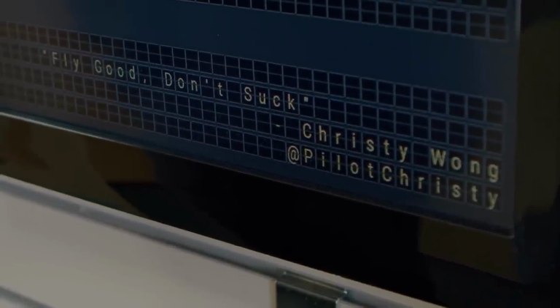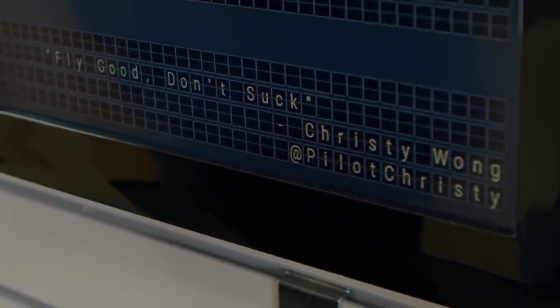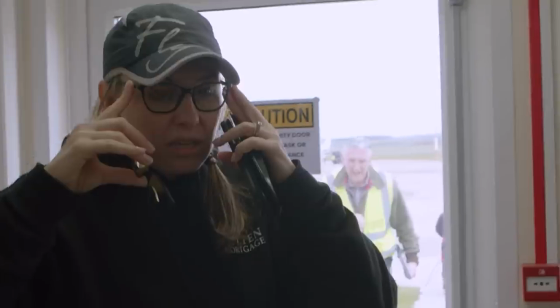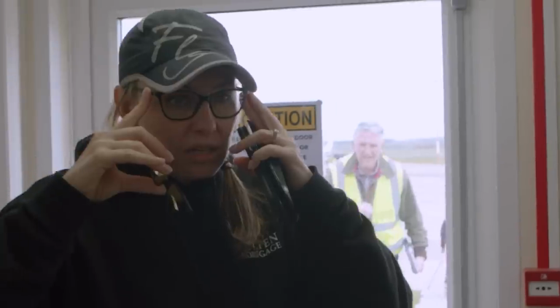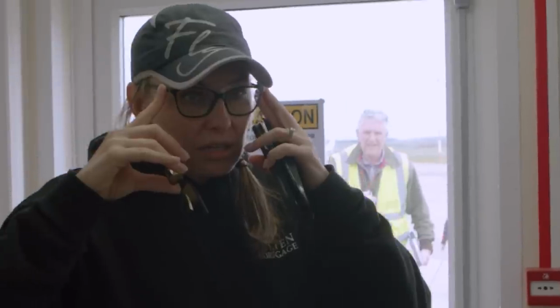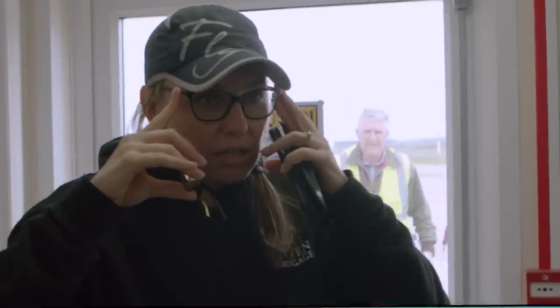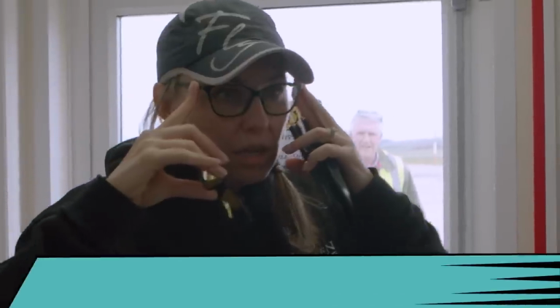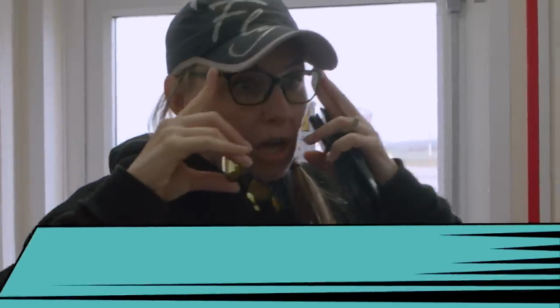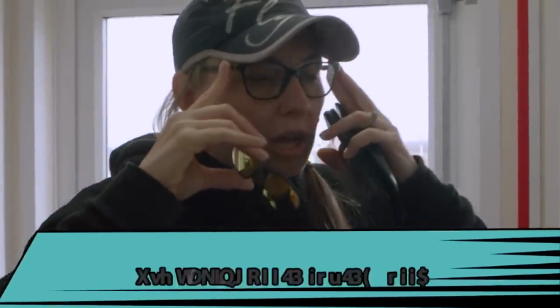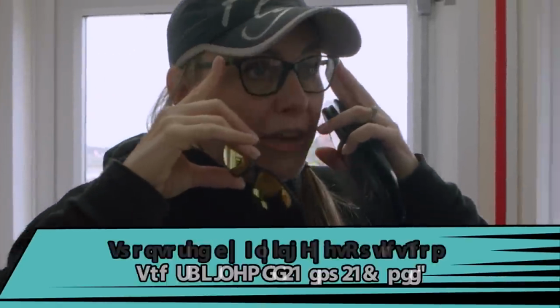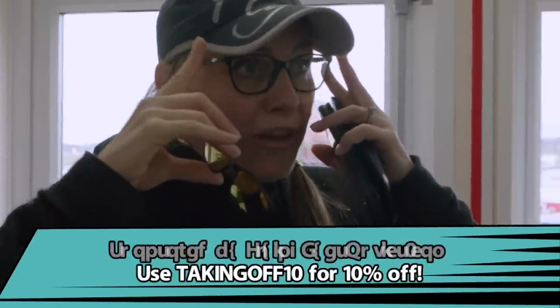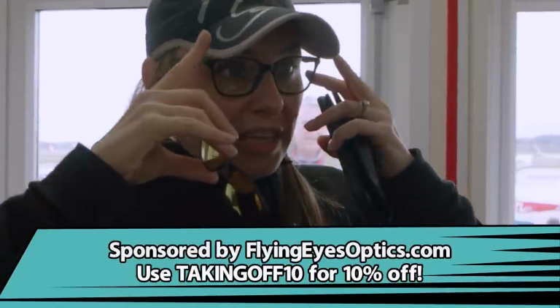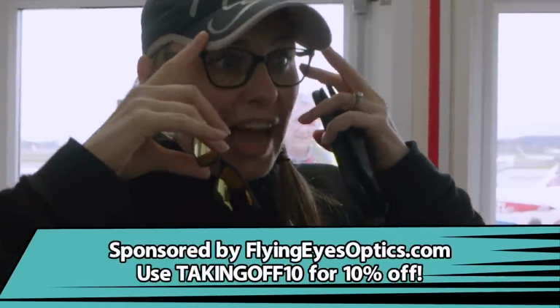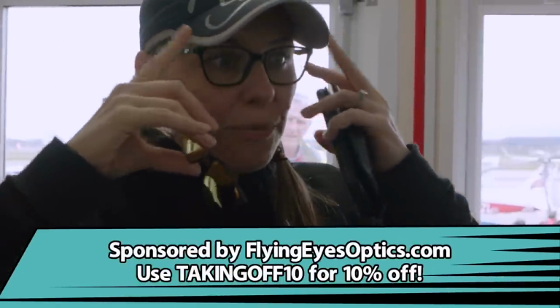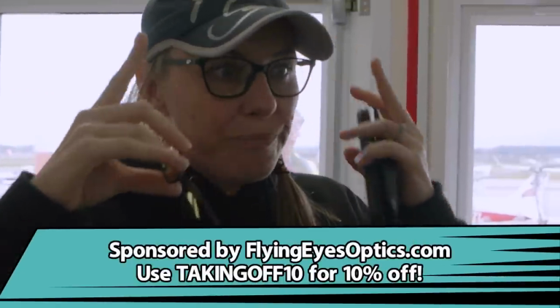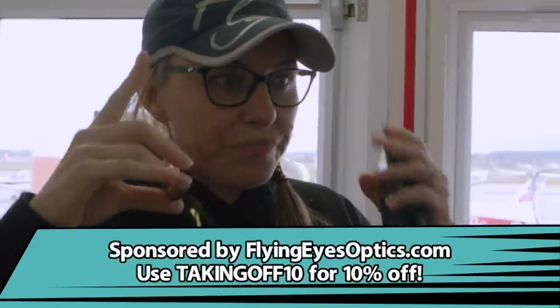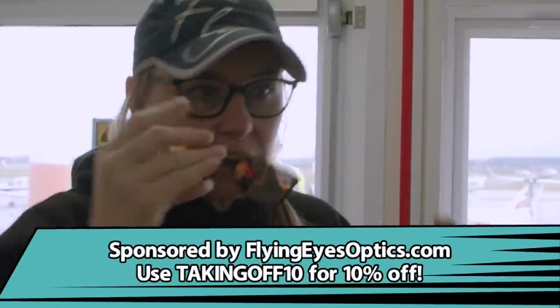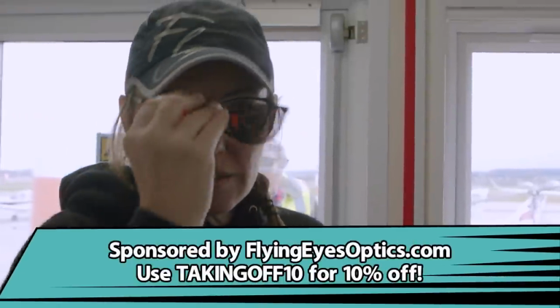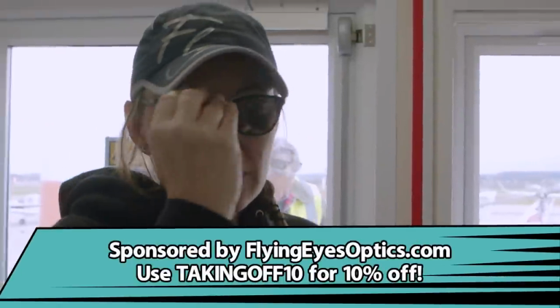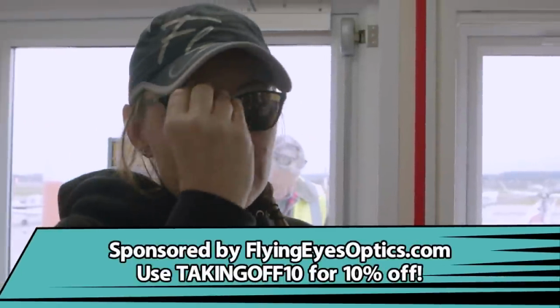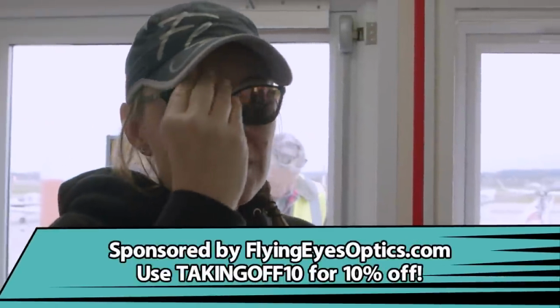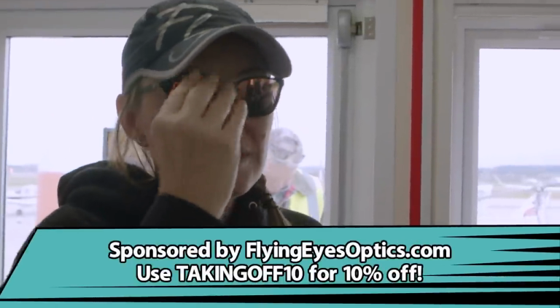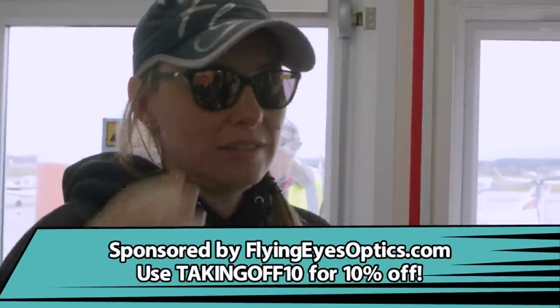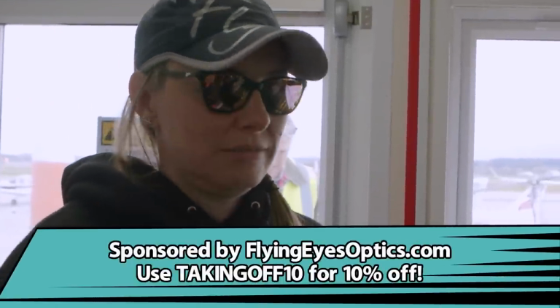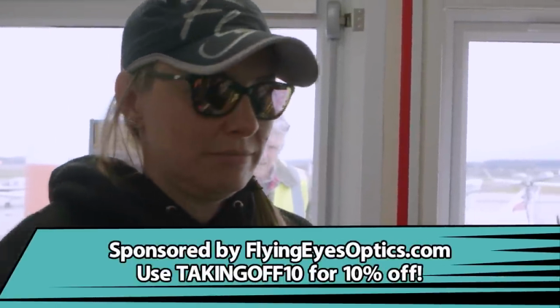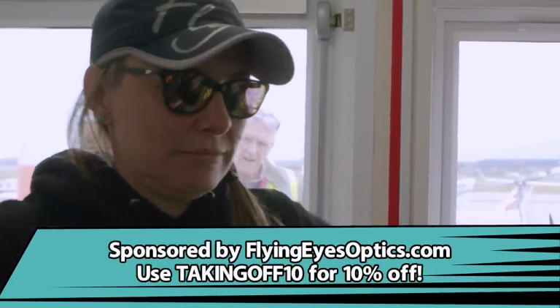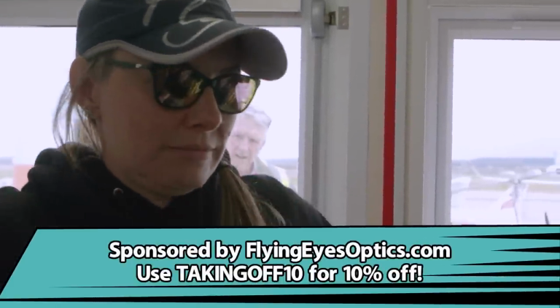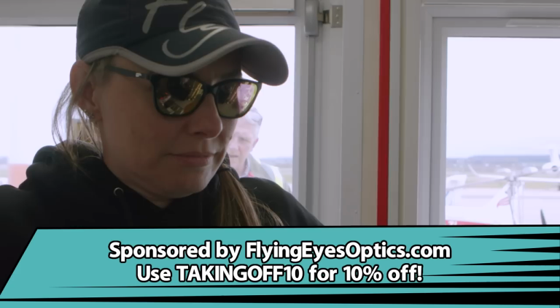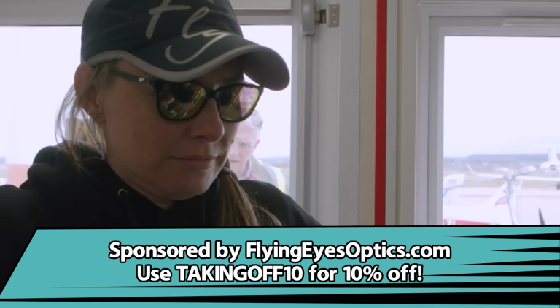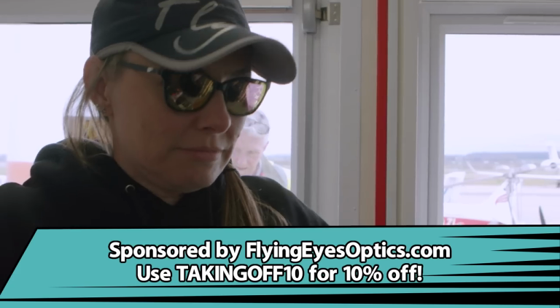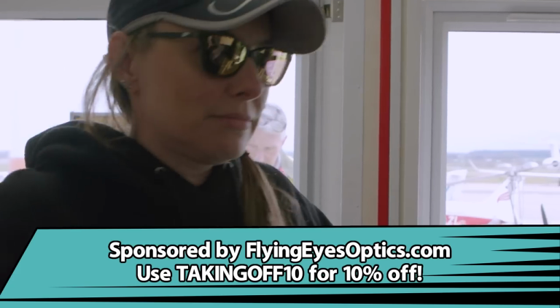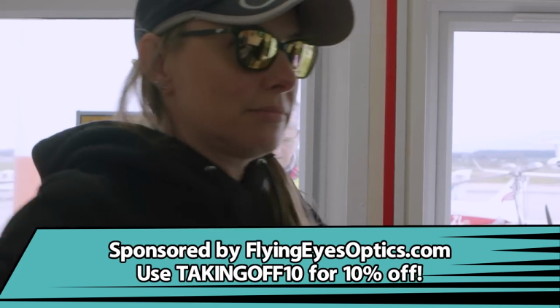How do they fit? They fit, yeah. Throw the... All right. Oh, nice. The rose one.